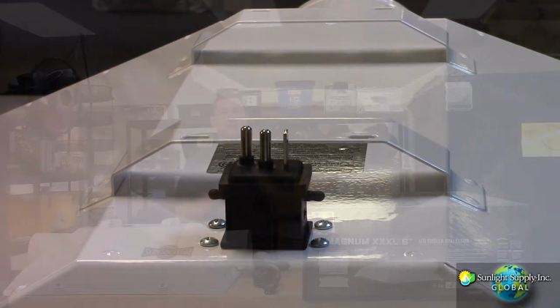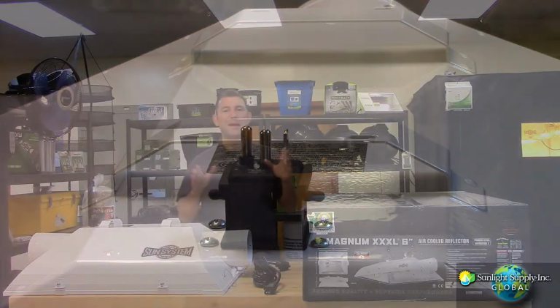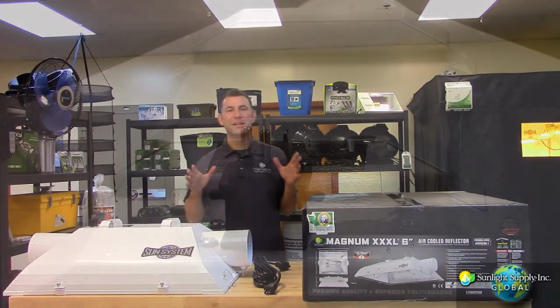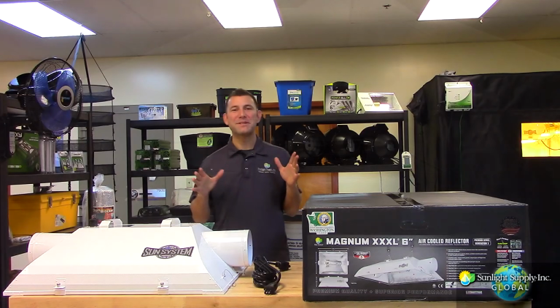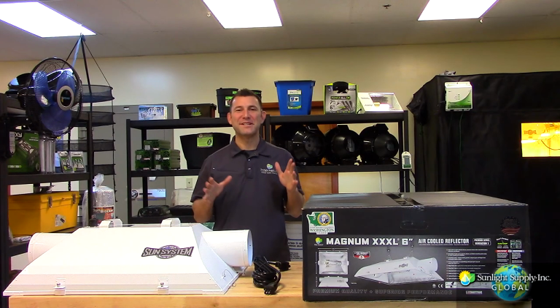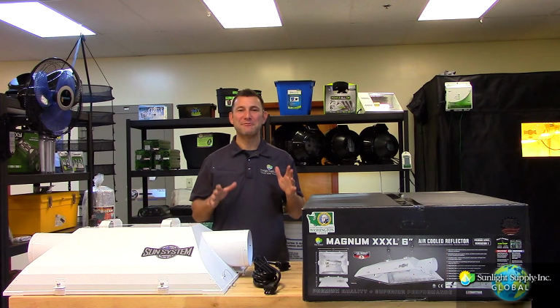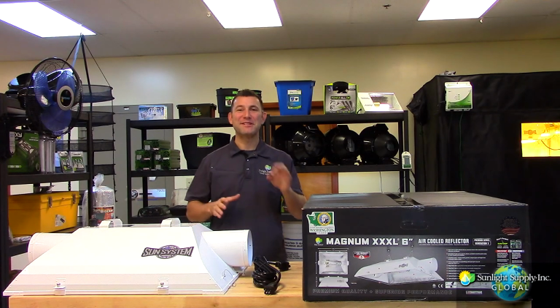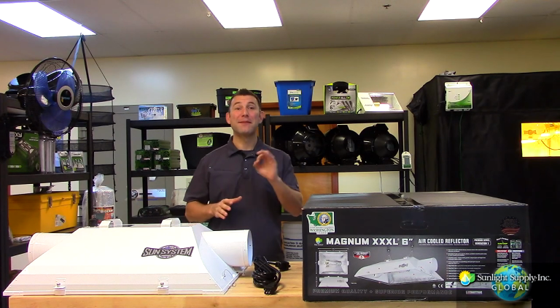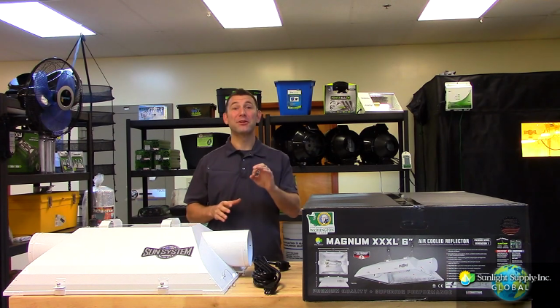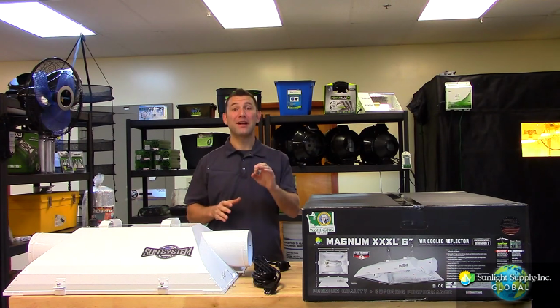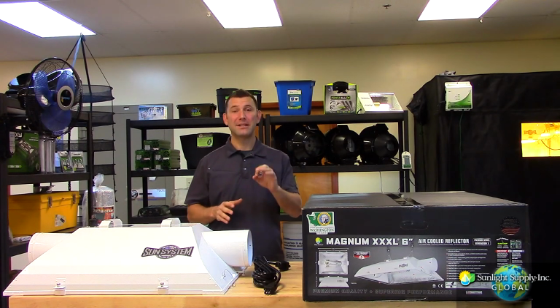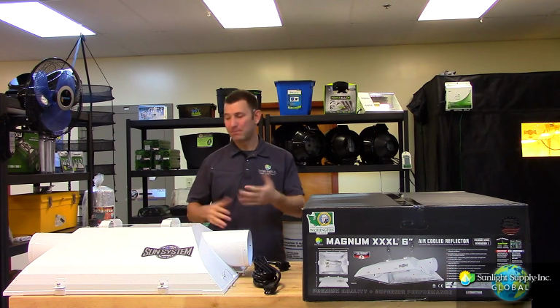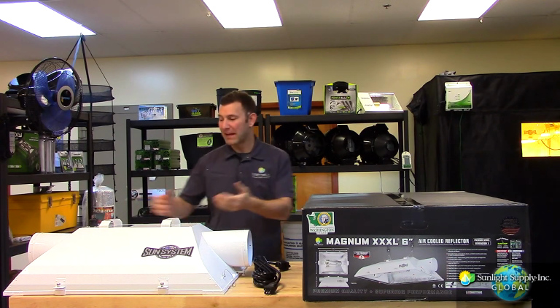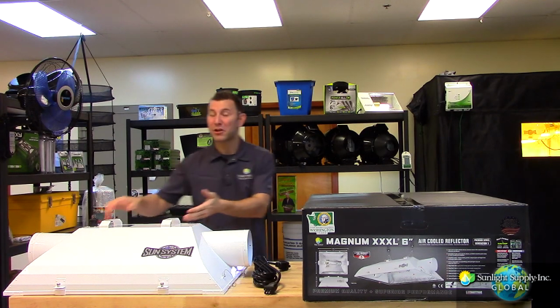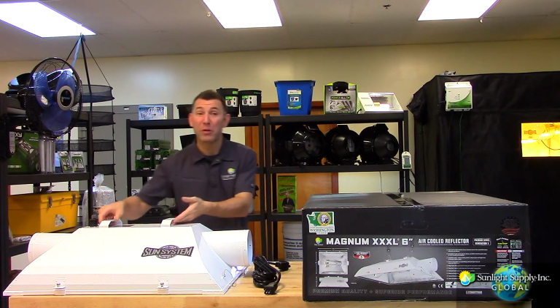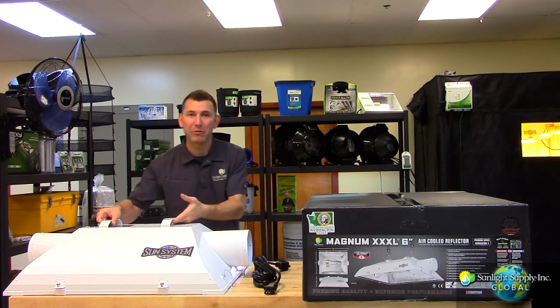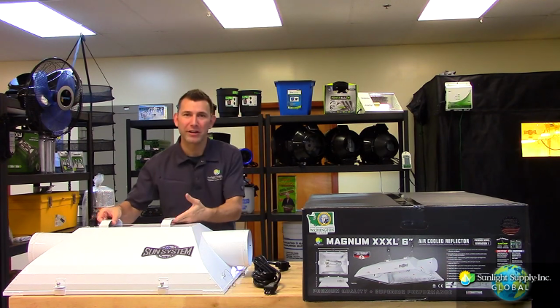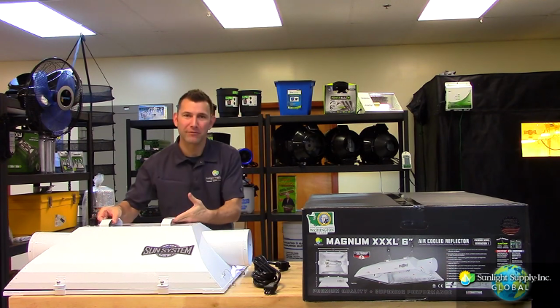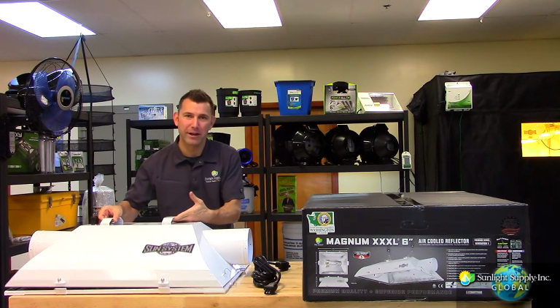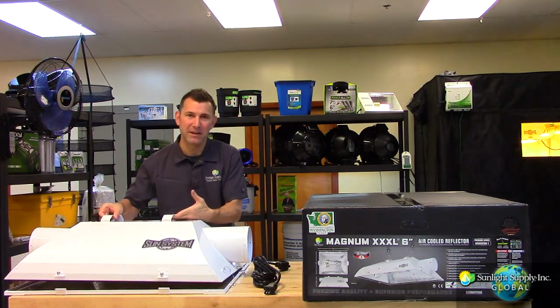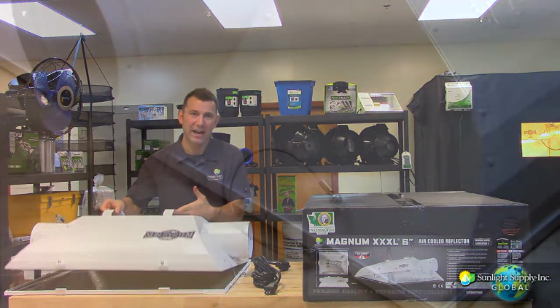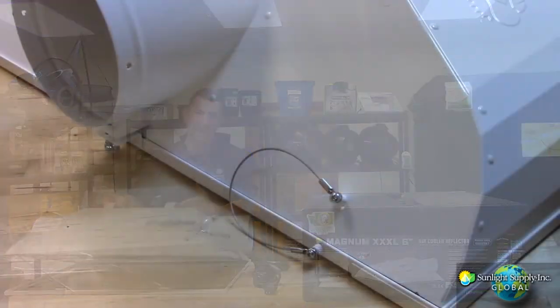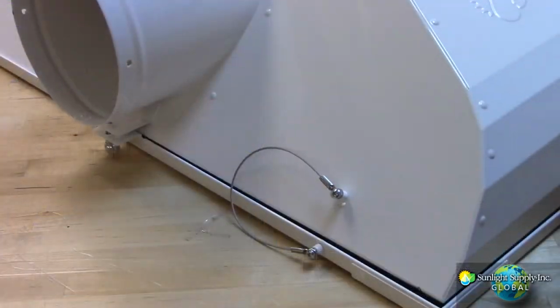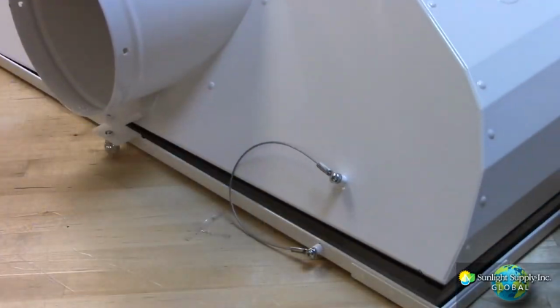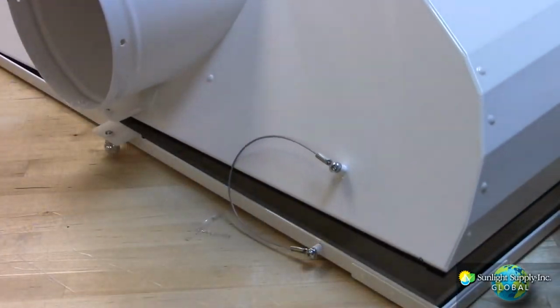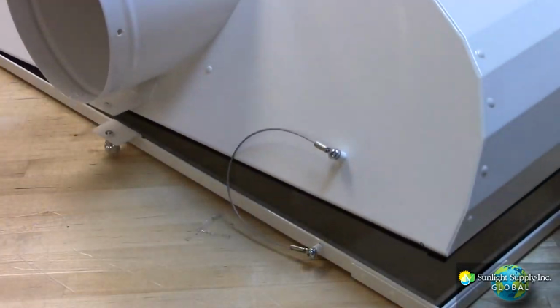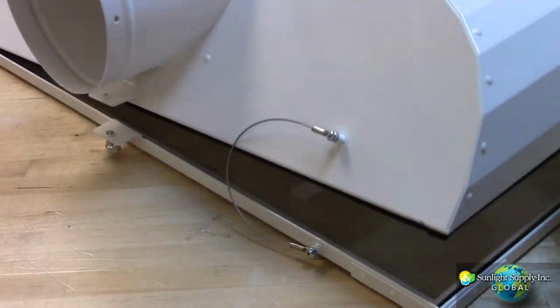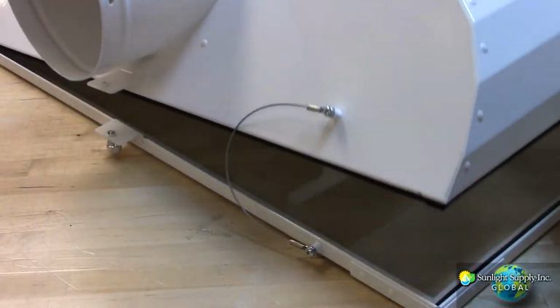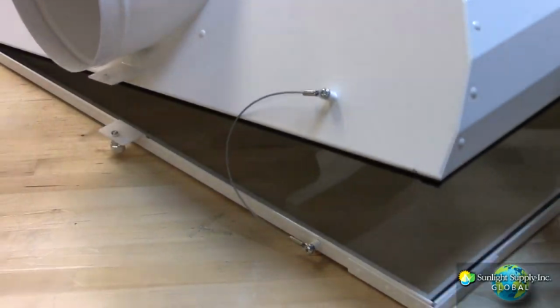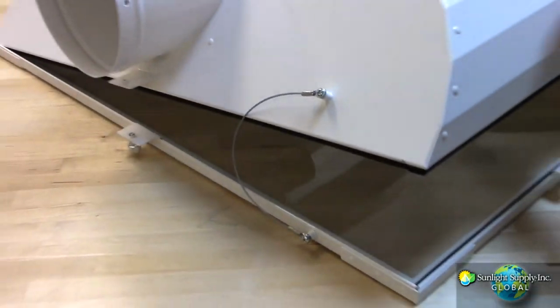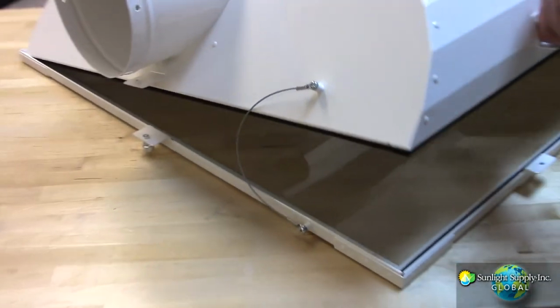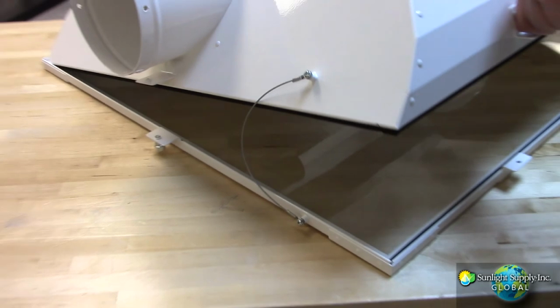The Magnum is sealed with tempered glass, has a quick release frame, and features the swing stop retention cable.